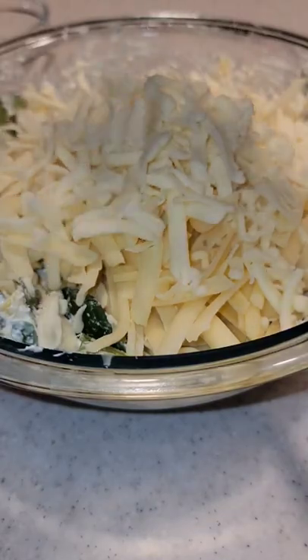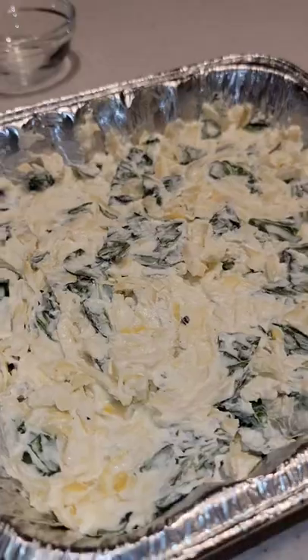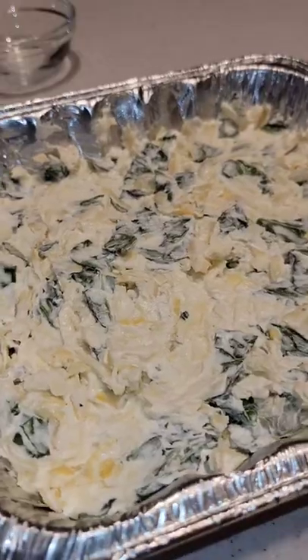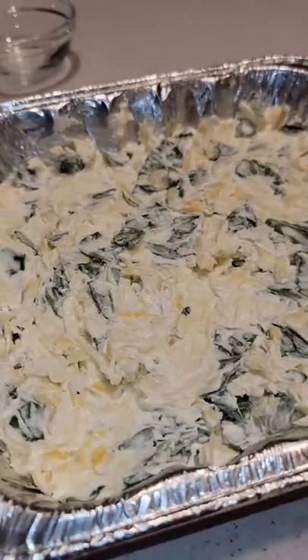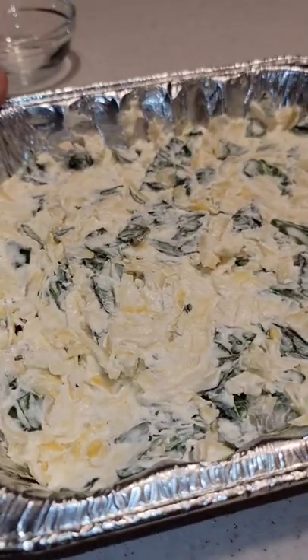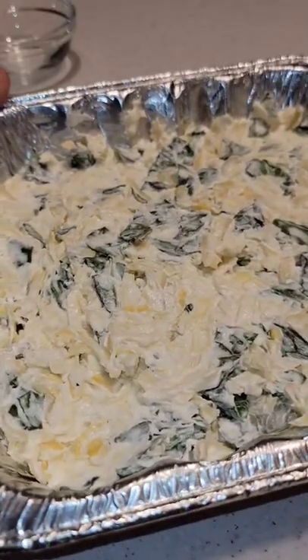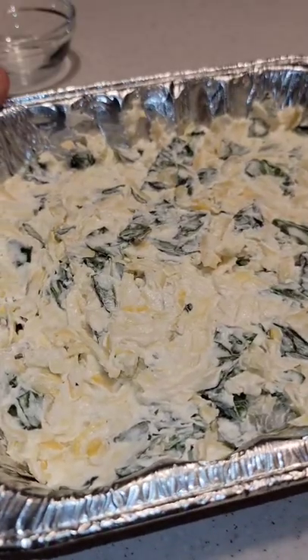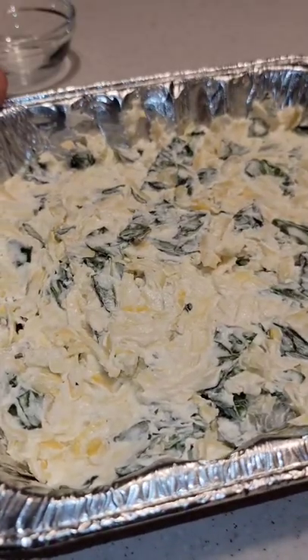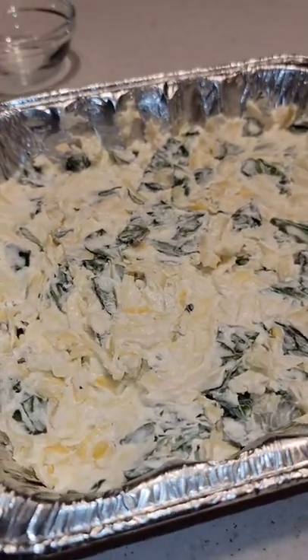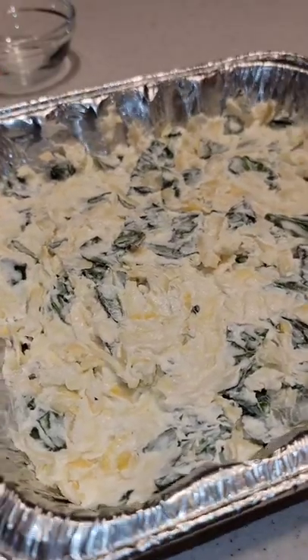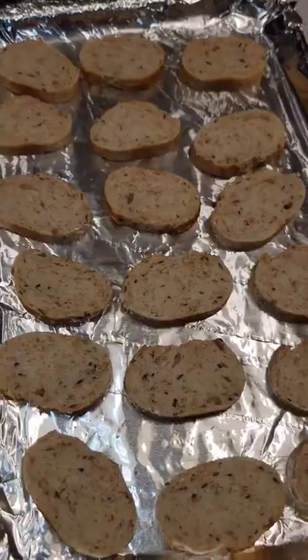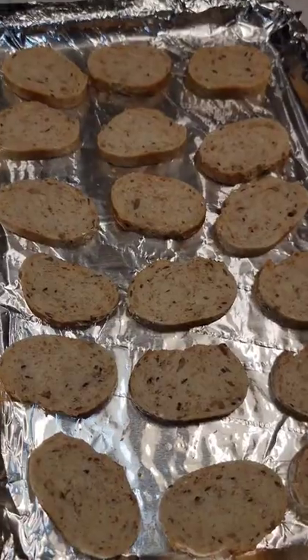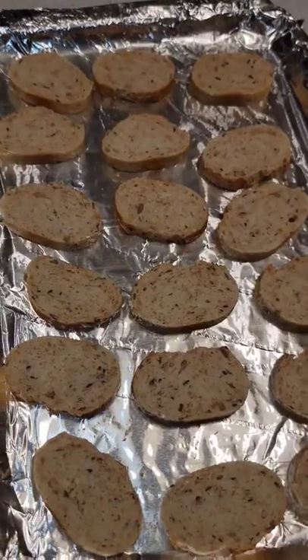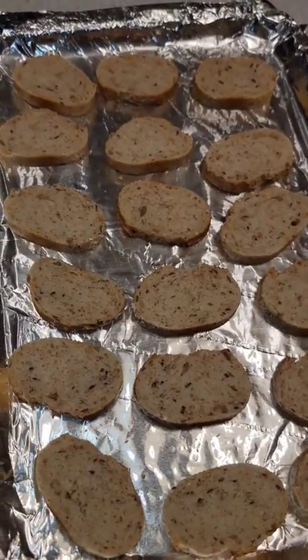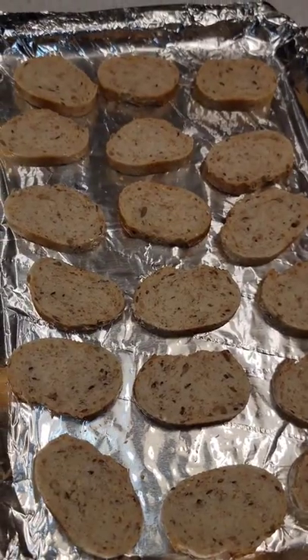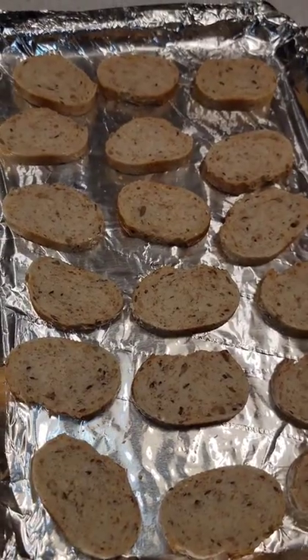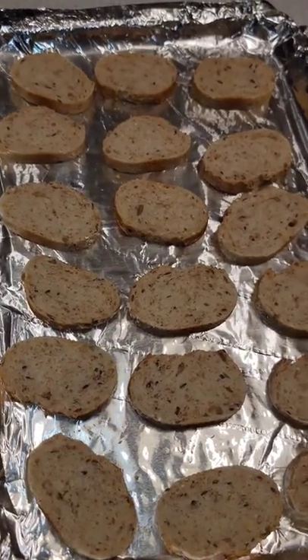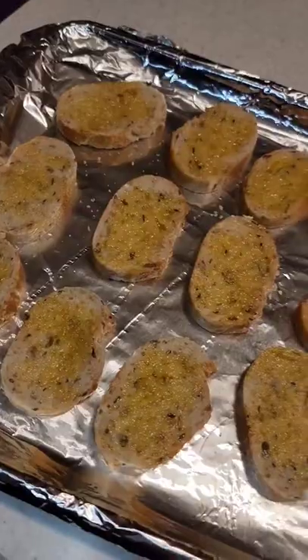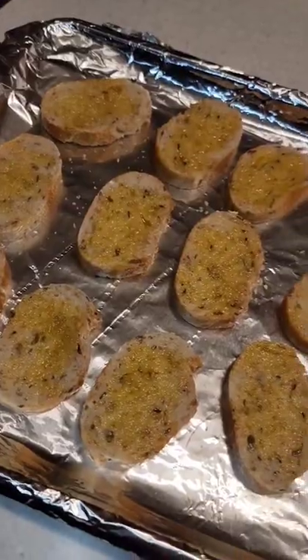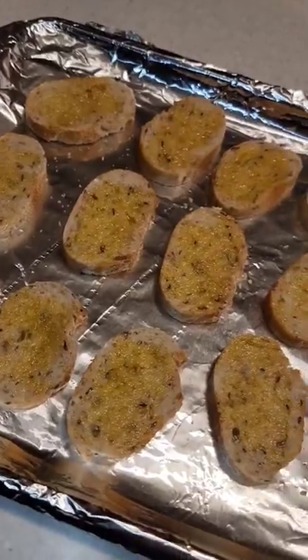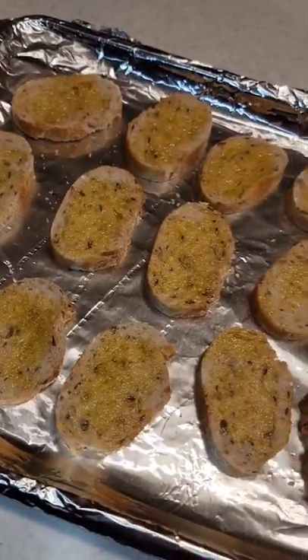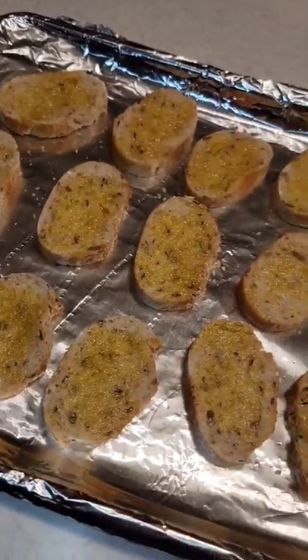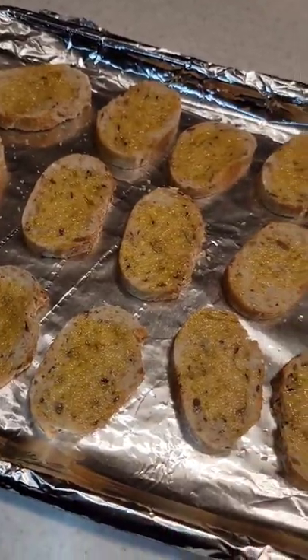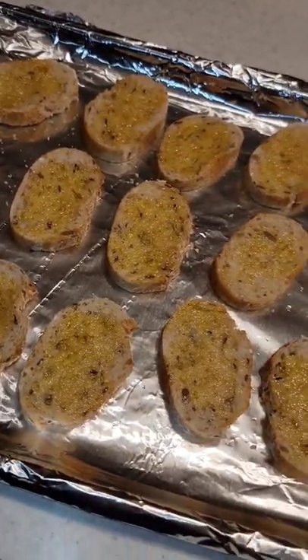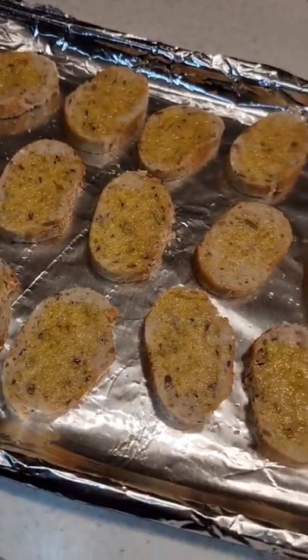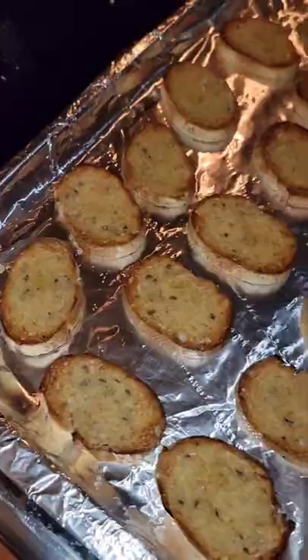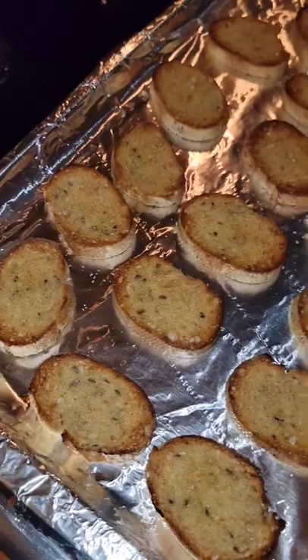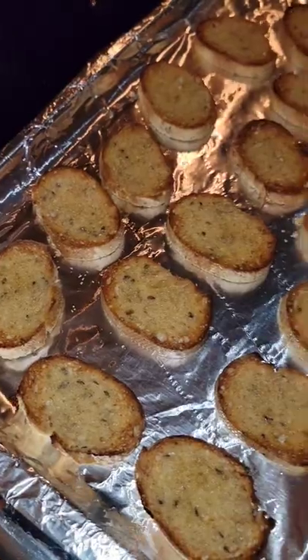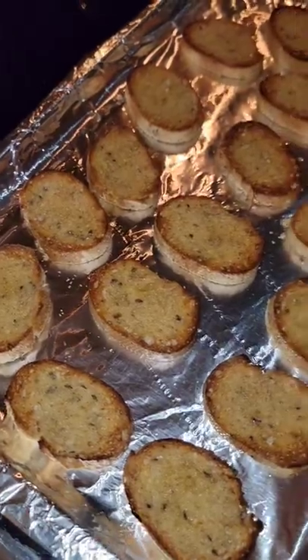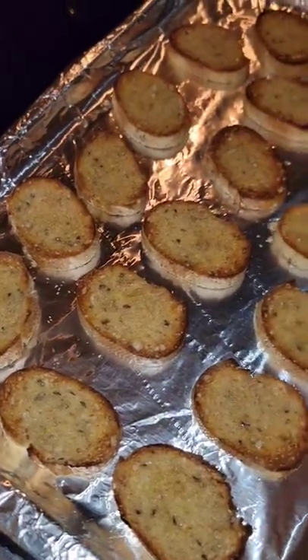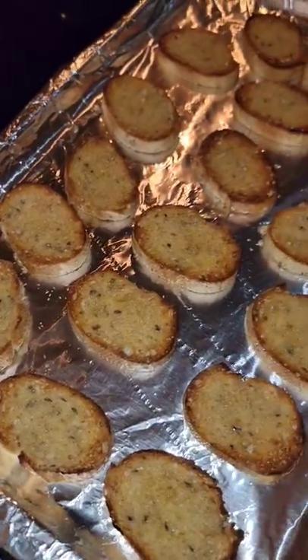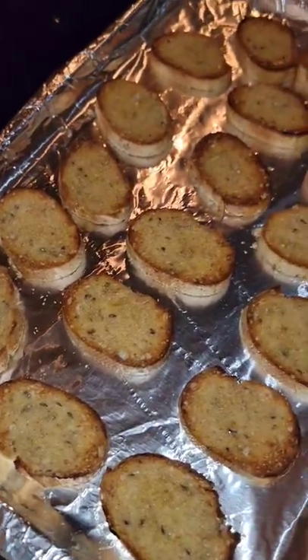Mix one more time, then in the oven at 375. Now slice a baguette and brush with garlic olive oil. Broil for 2 minutes, then set aside.